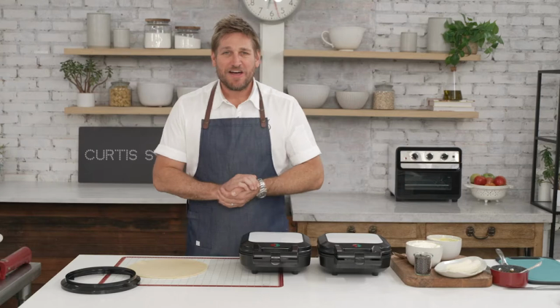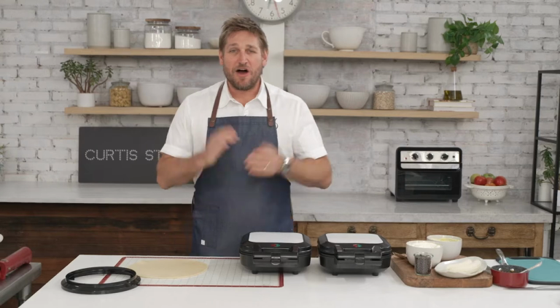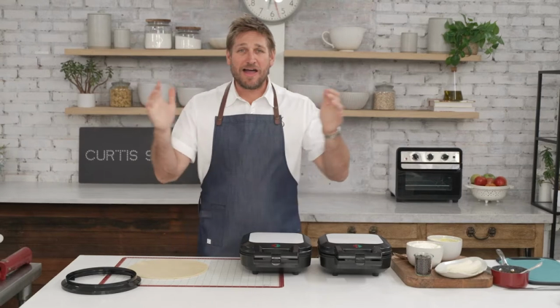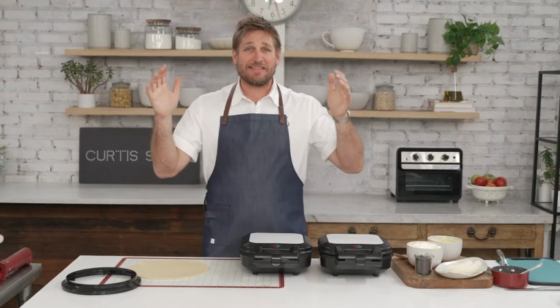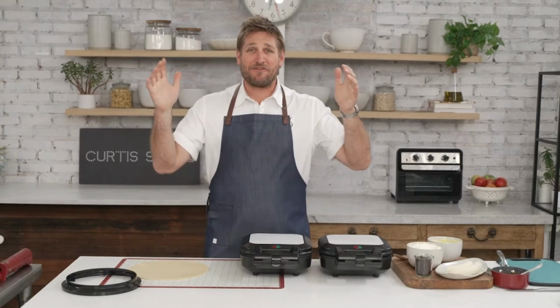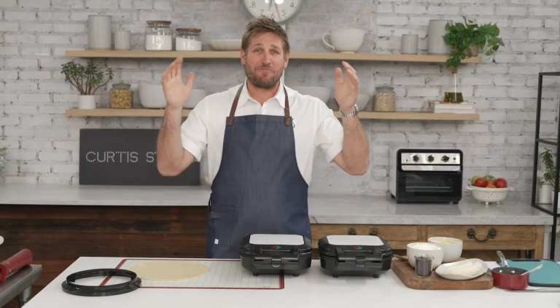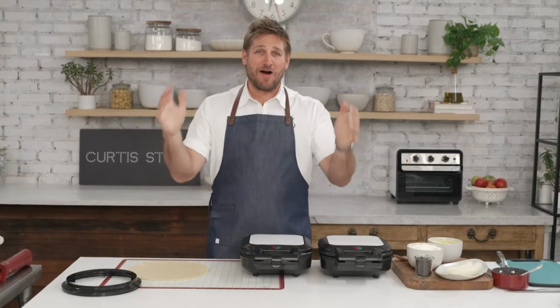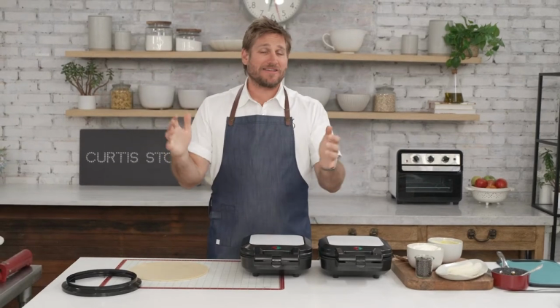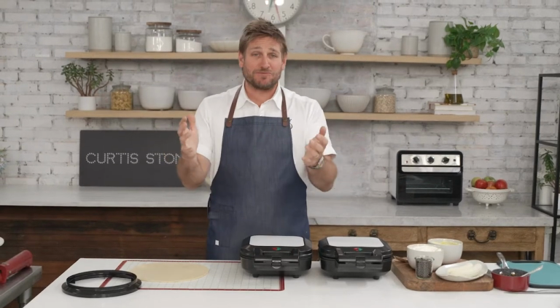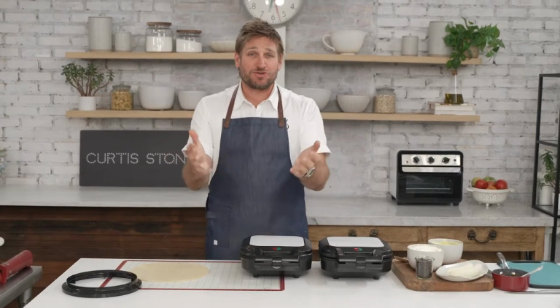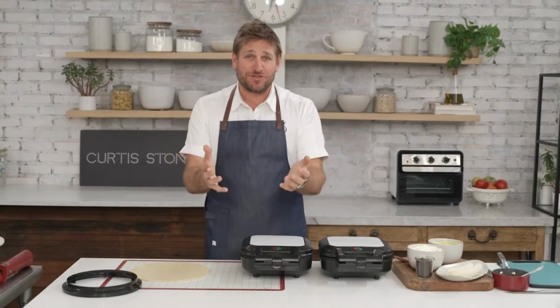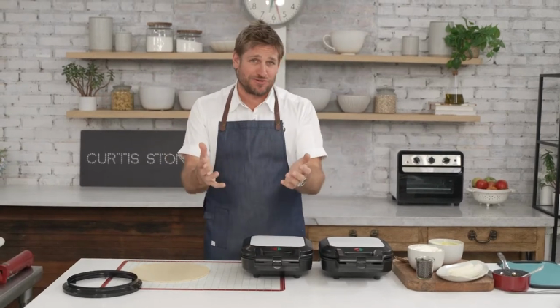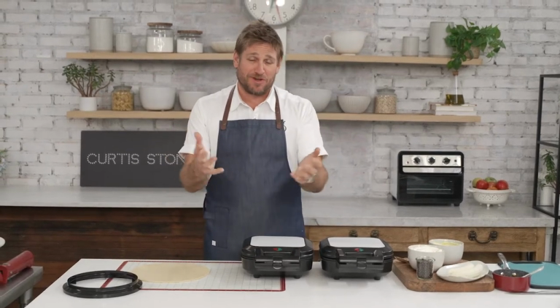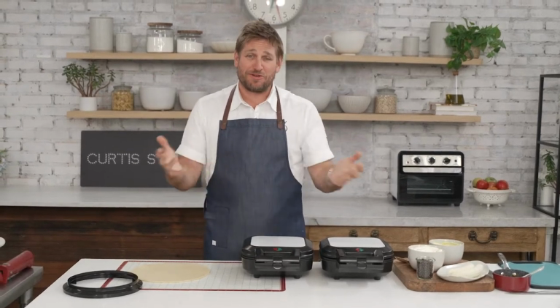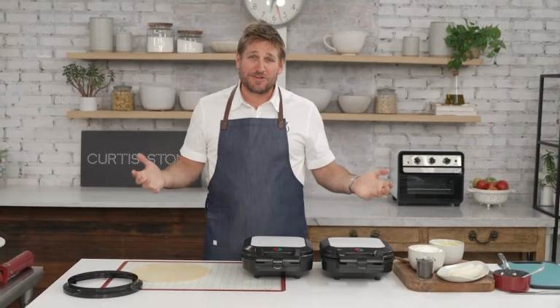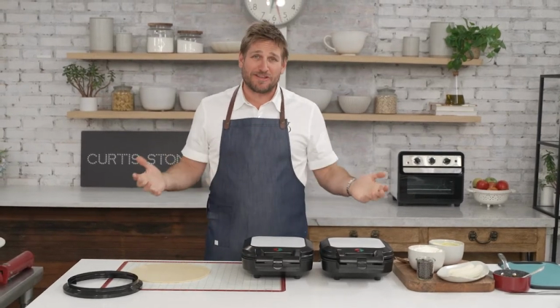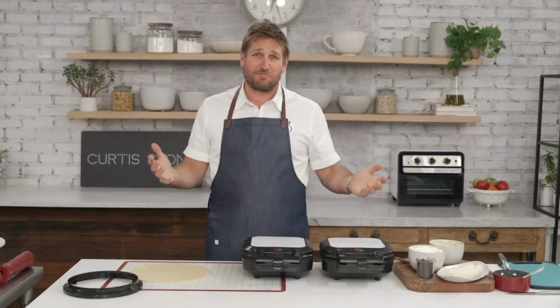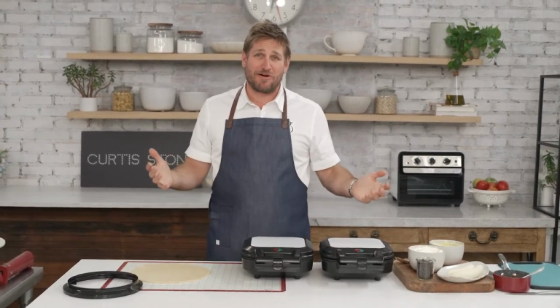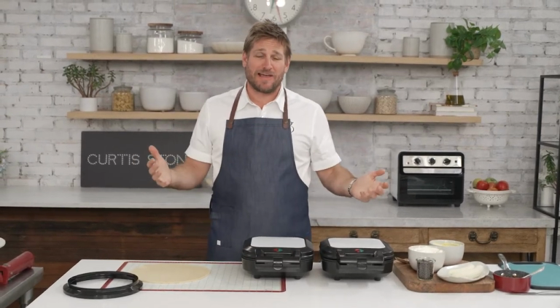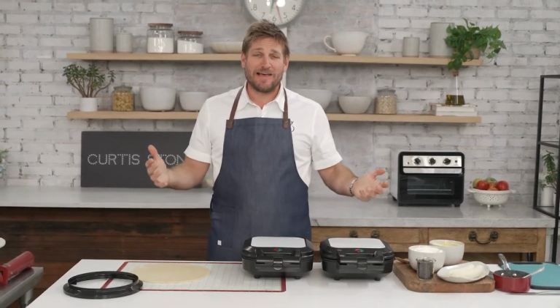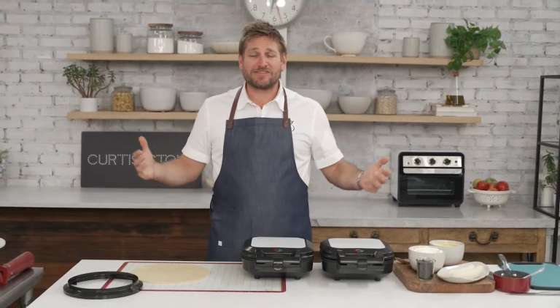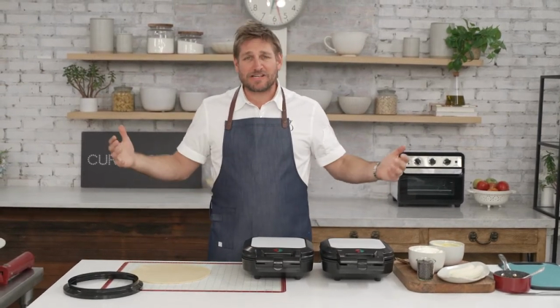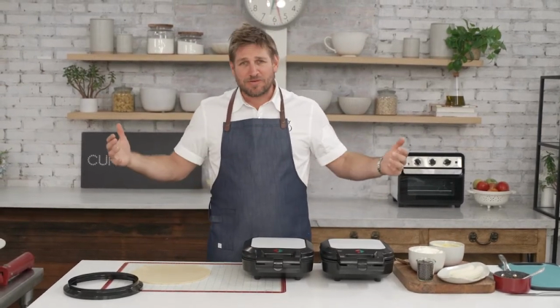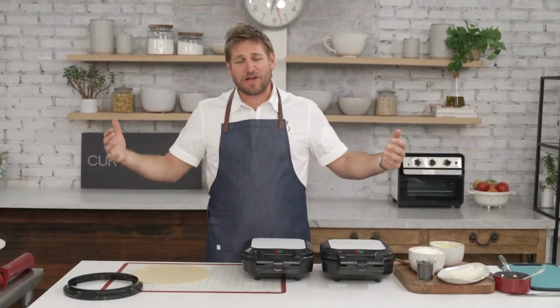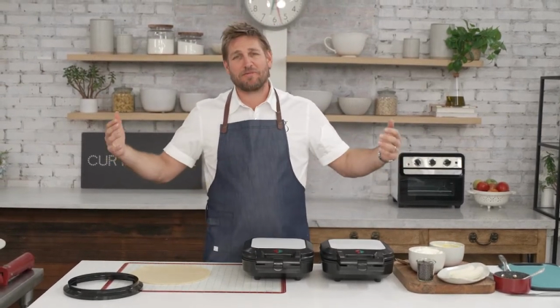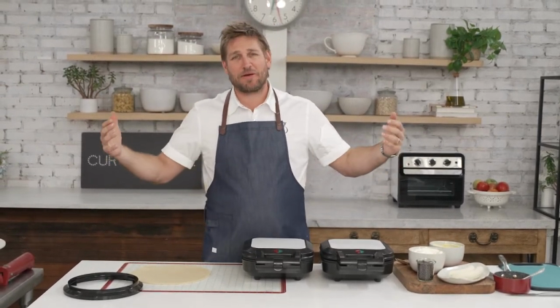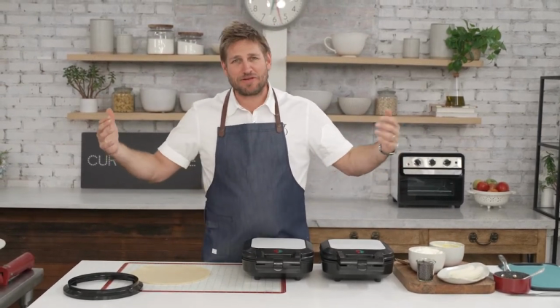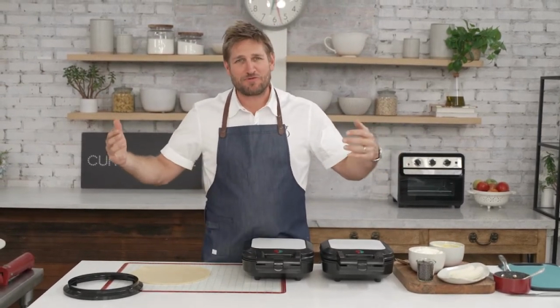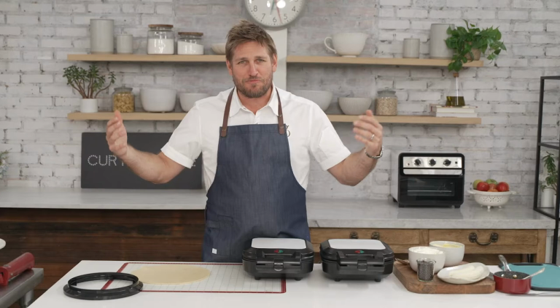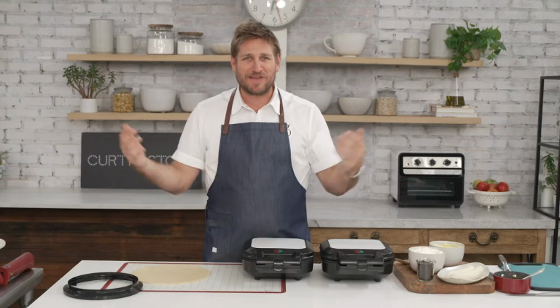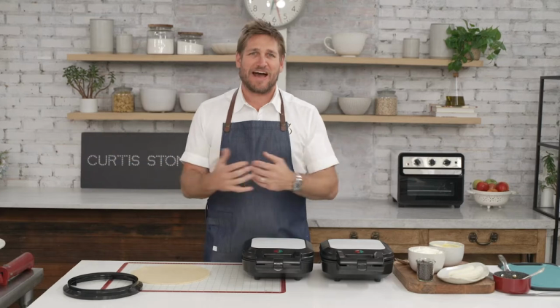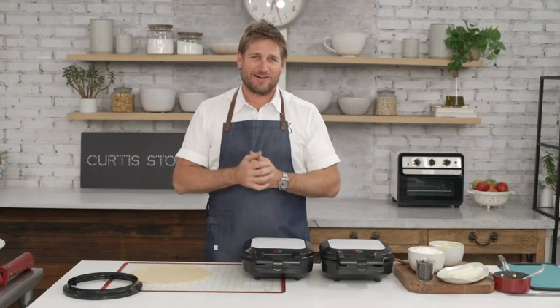I love pies. I'm sure you do too. I mean, who doesn't love a pie? It's like someone coming up and giving you a big hug.